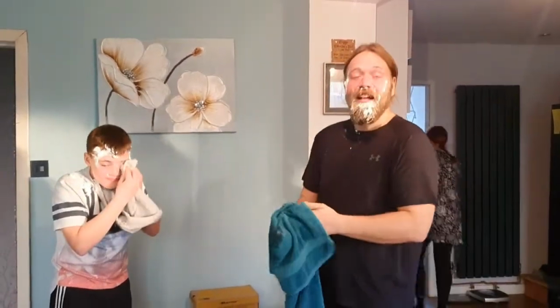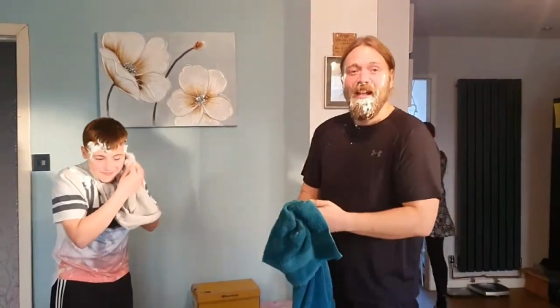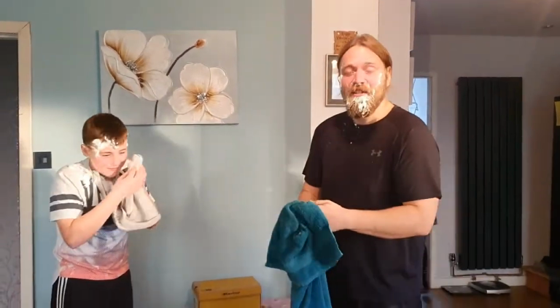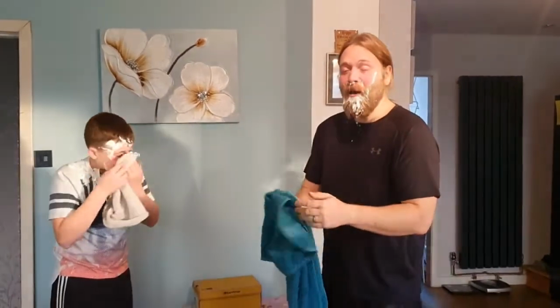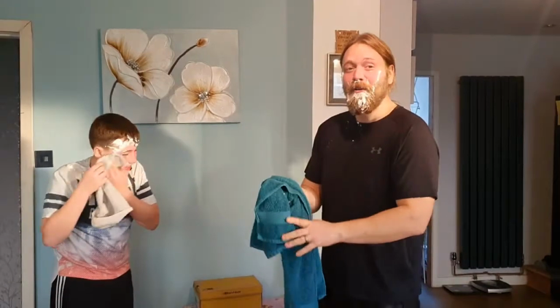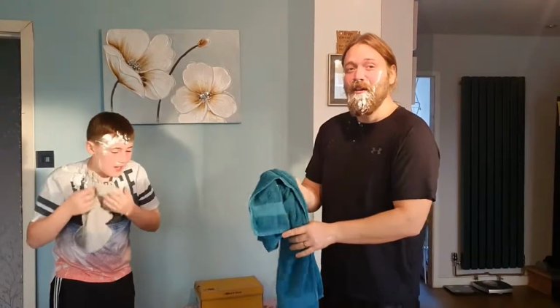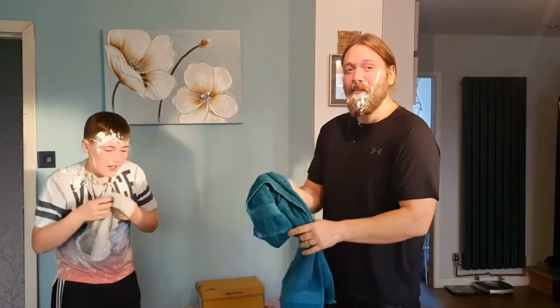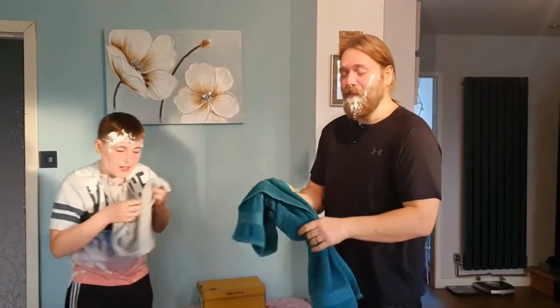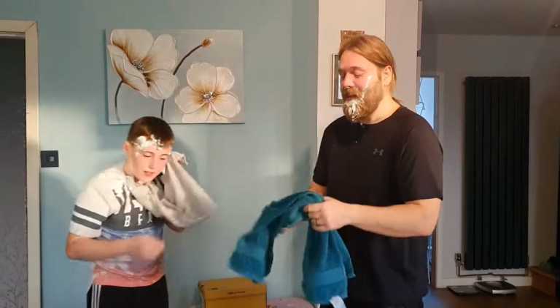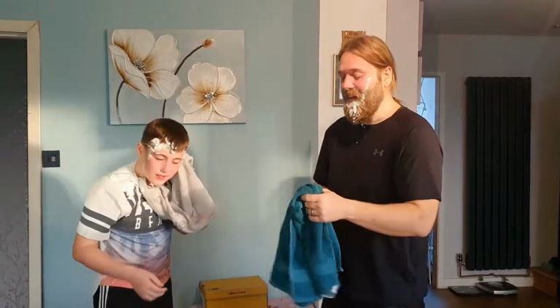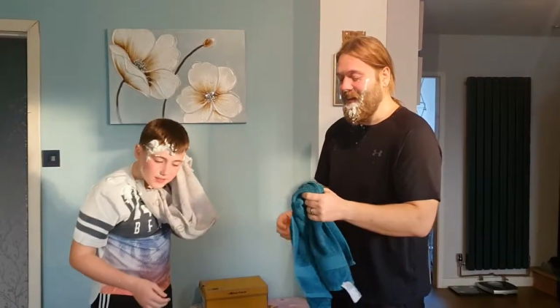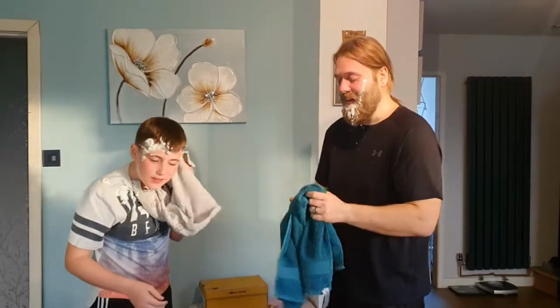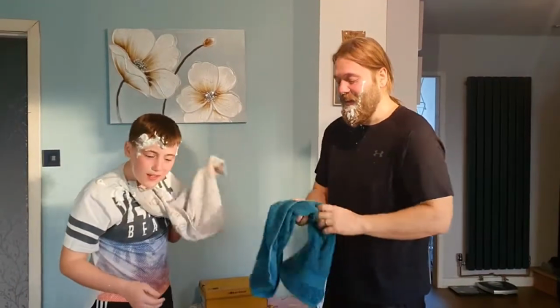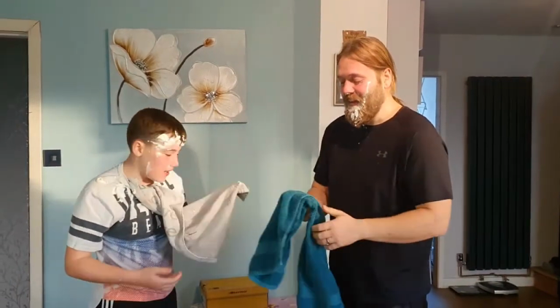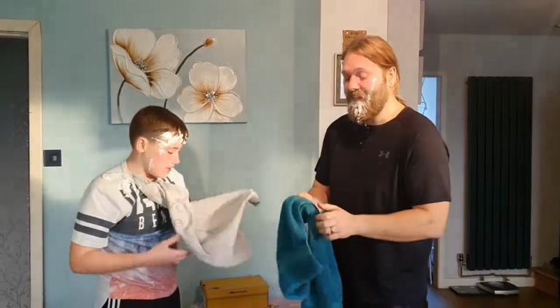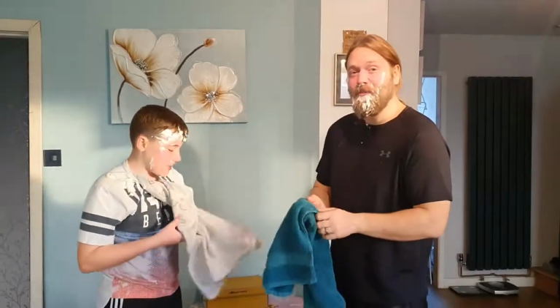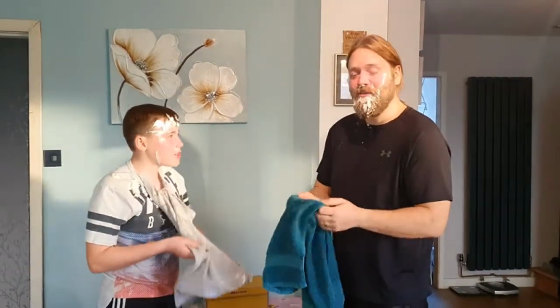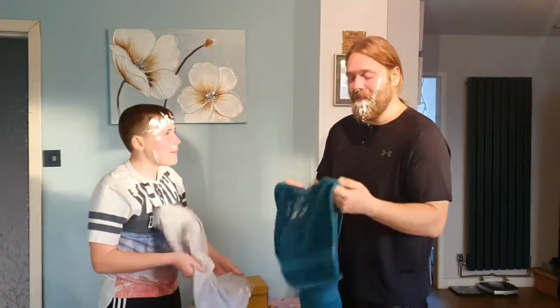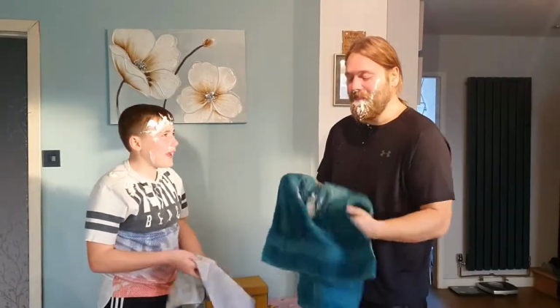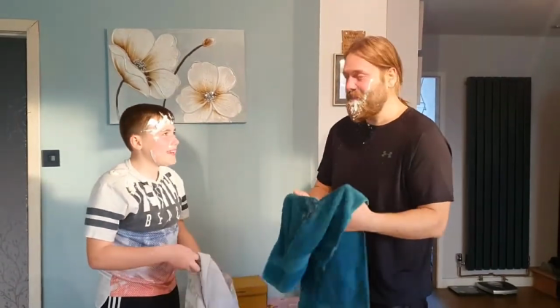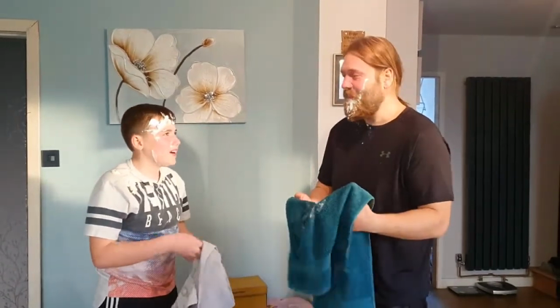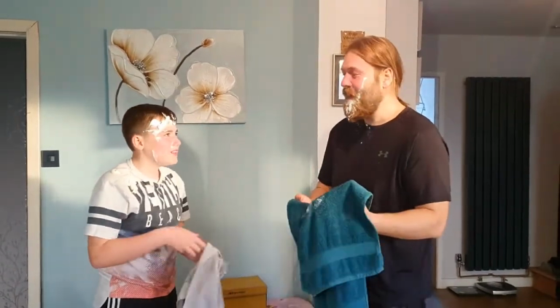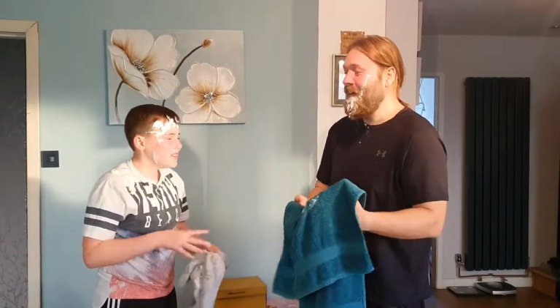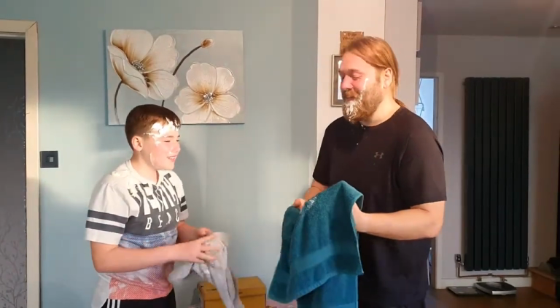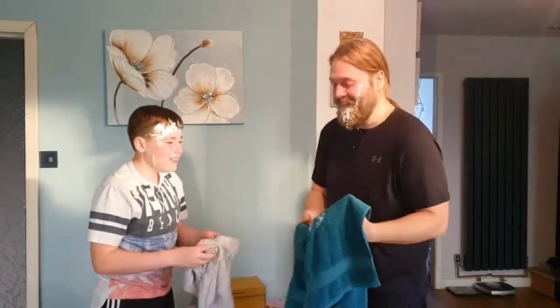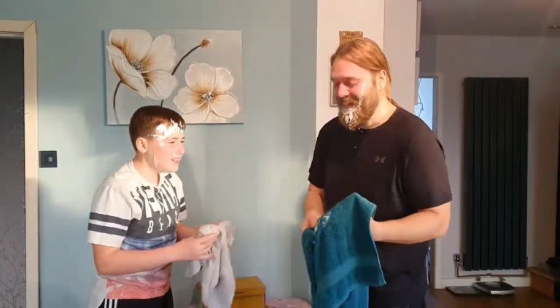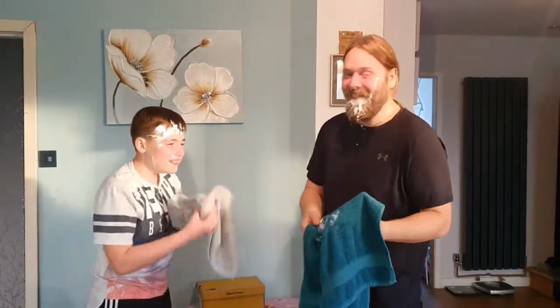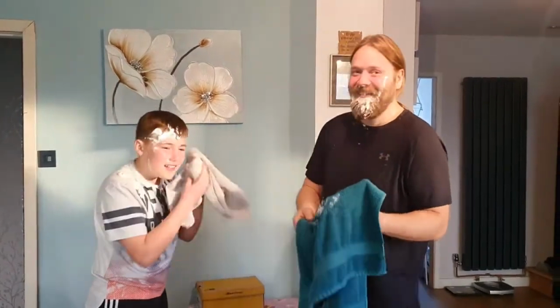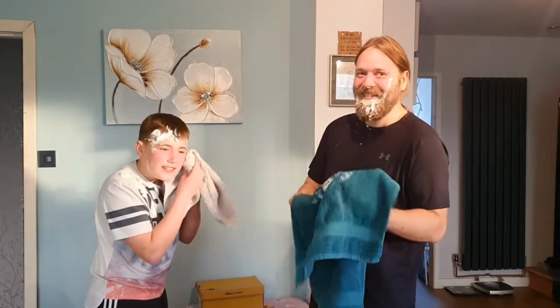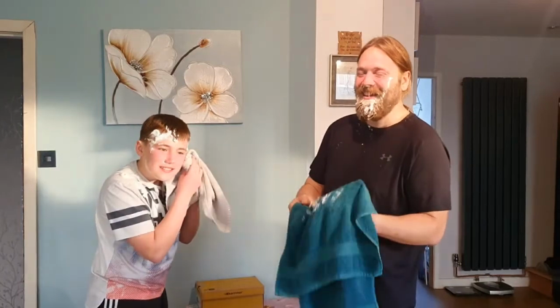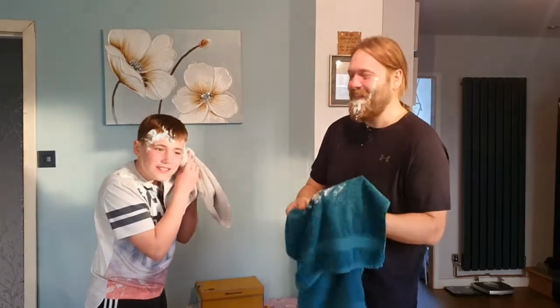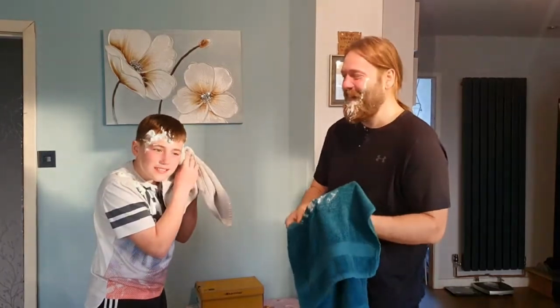That's just about all the time for this week. There's something in my ear. We'll see you next week.